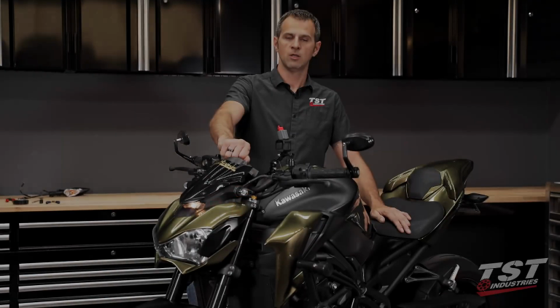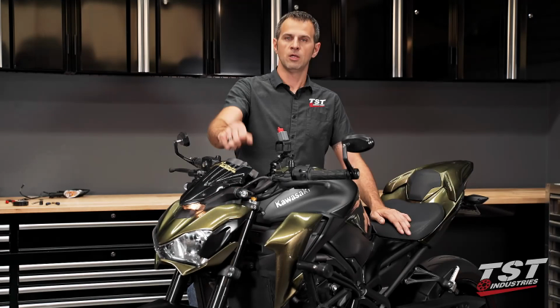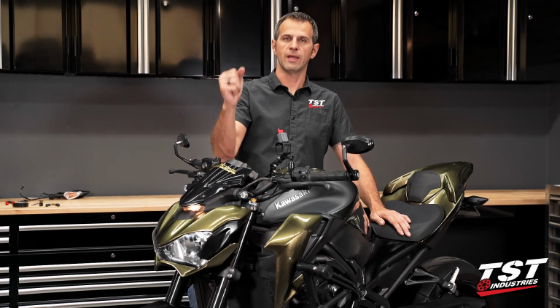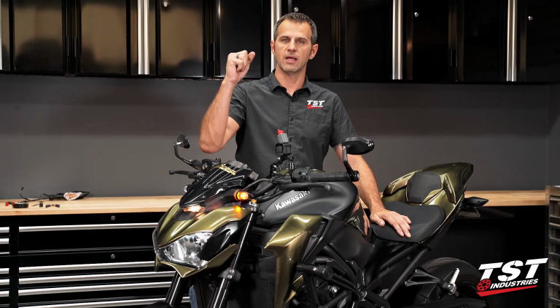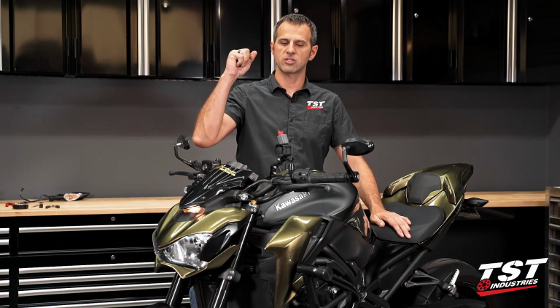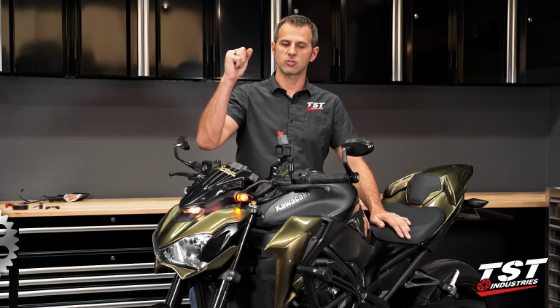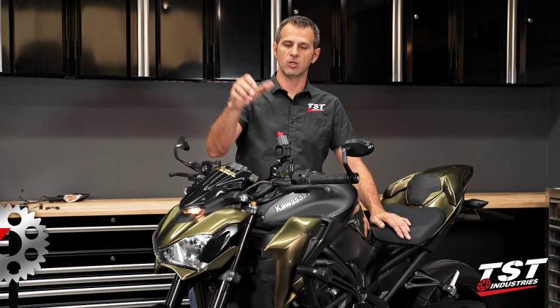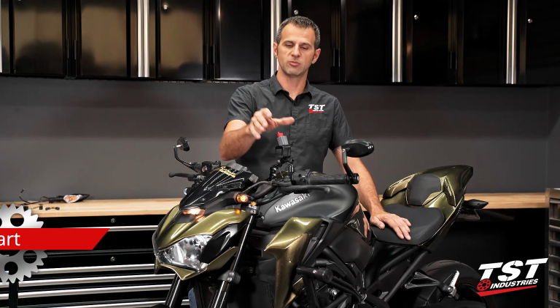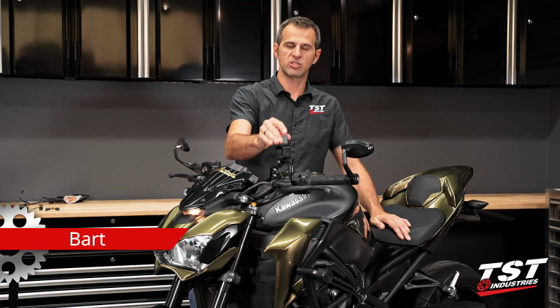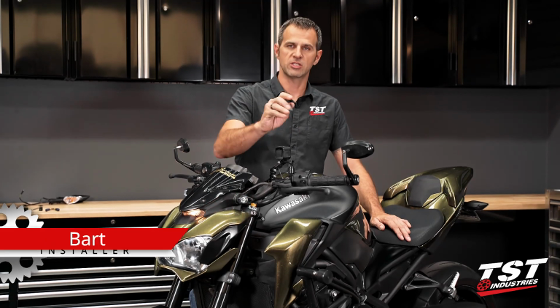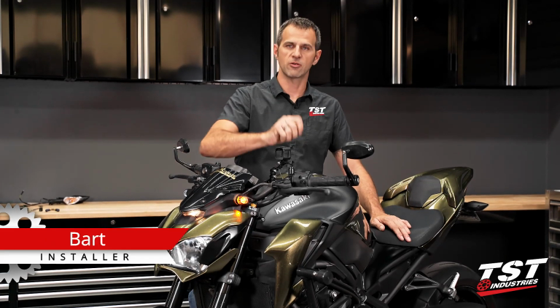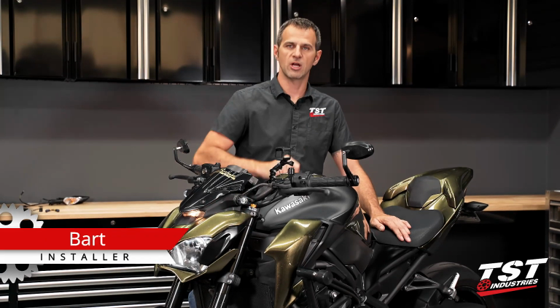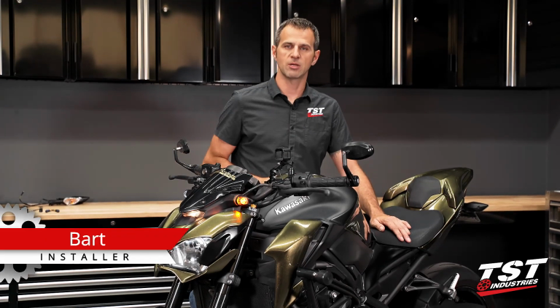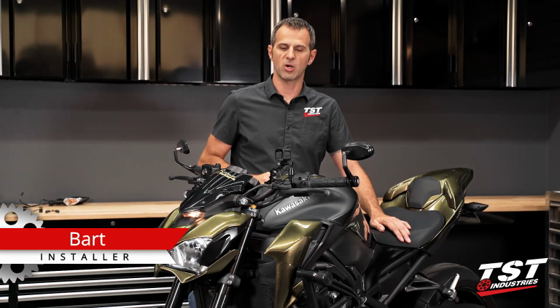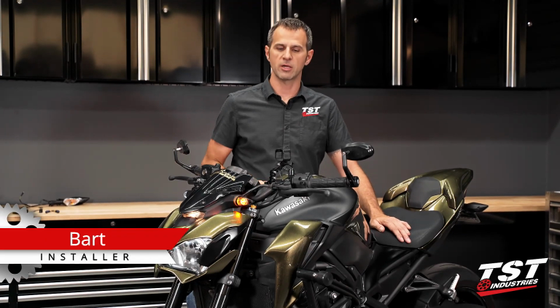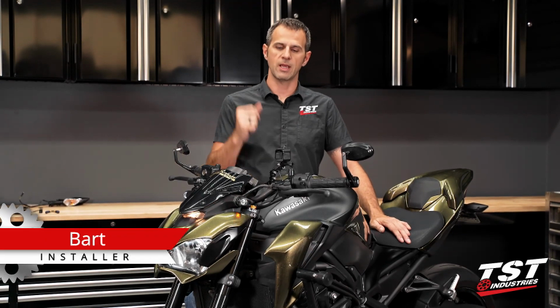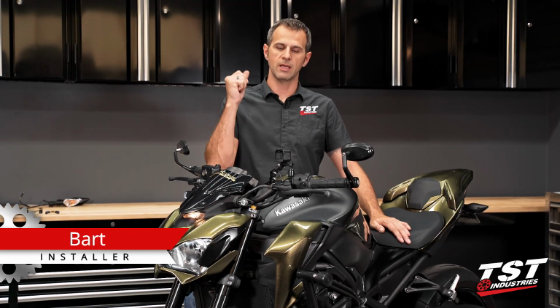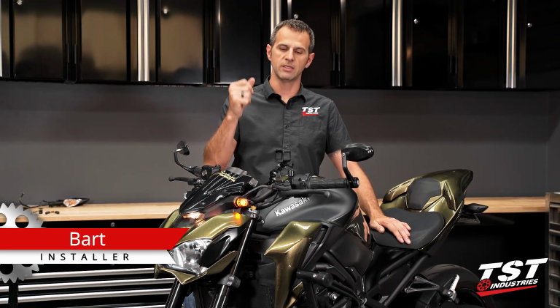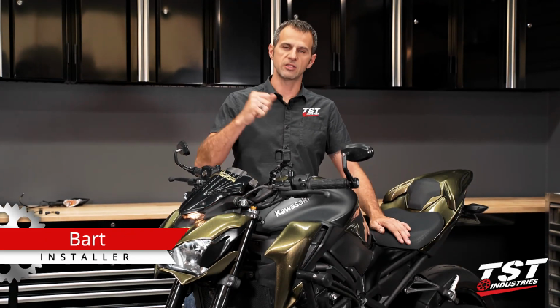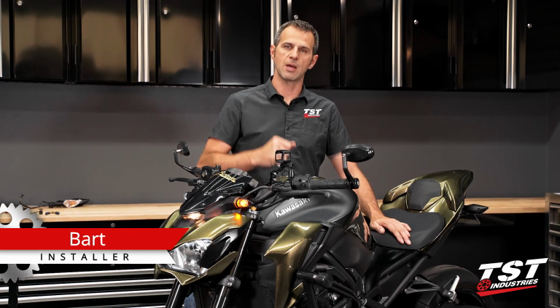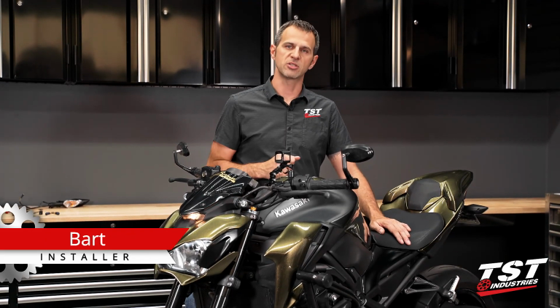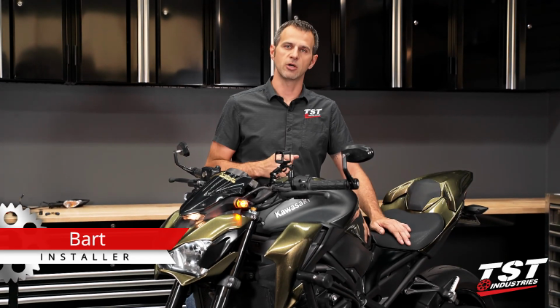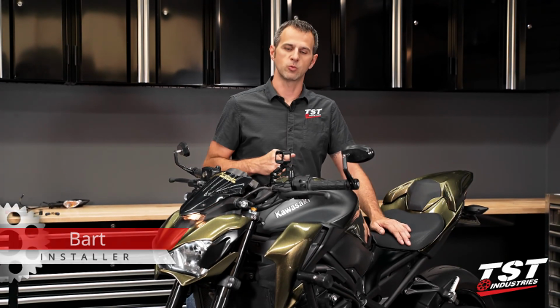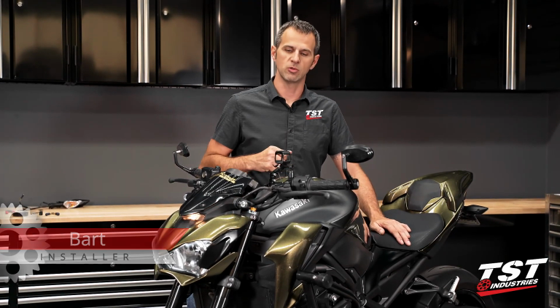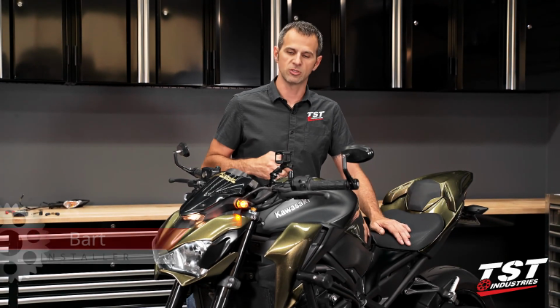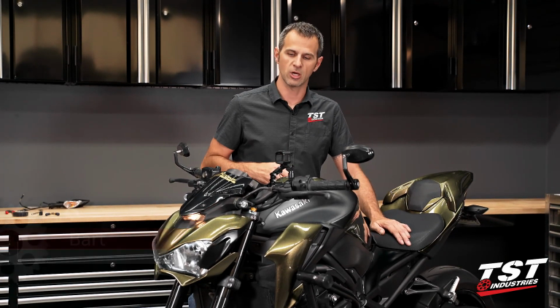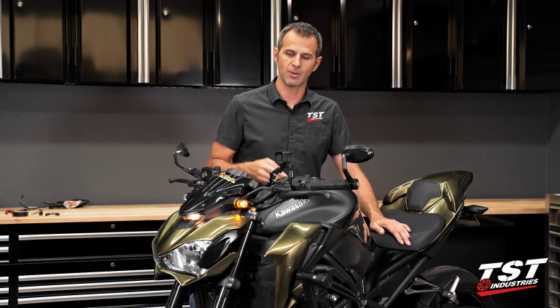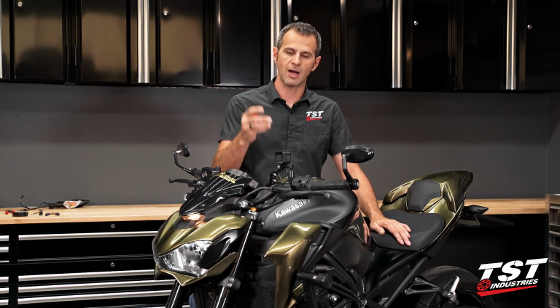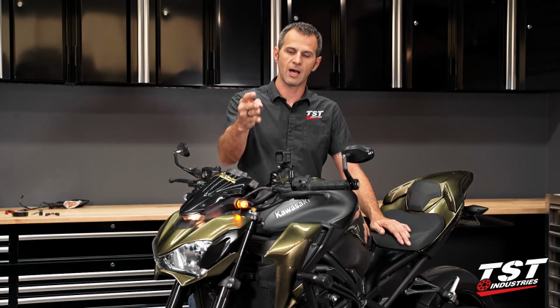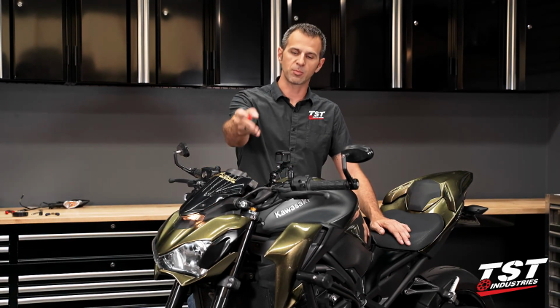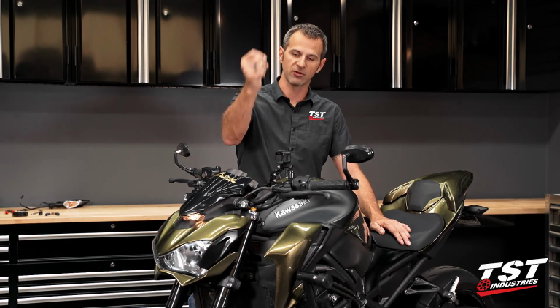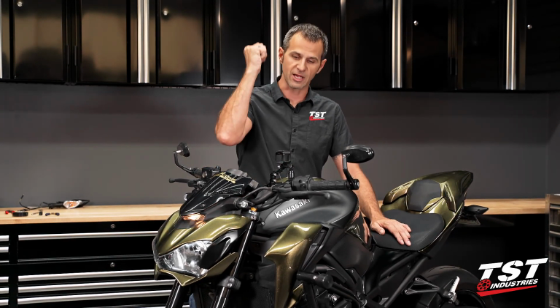Hey guys, welcome to TST Garage. I'm Bart, and in this episode we will be talking about hyperflash.